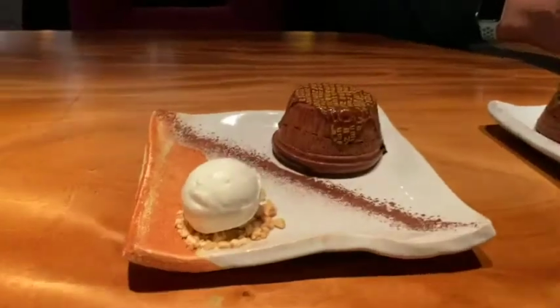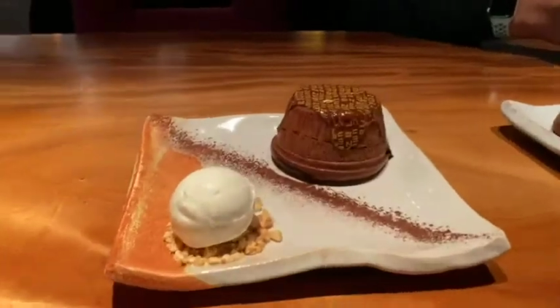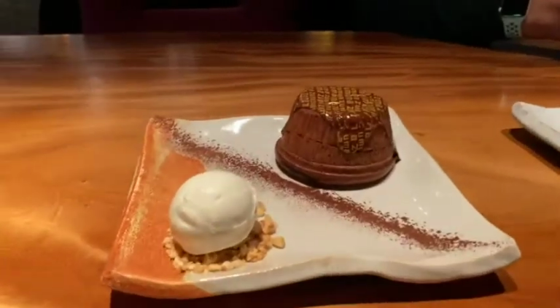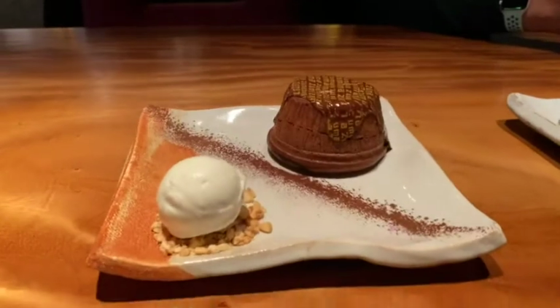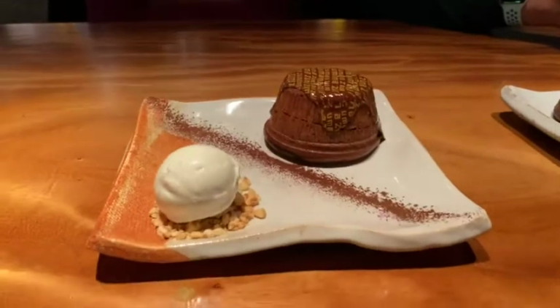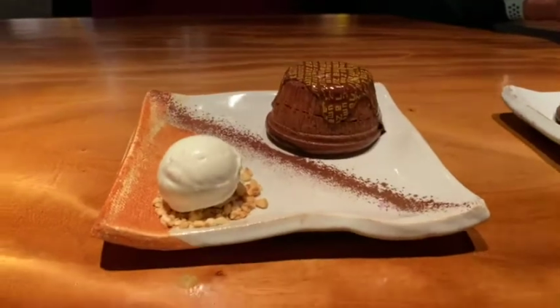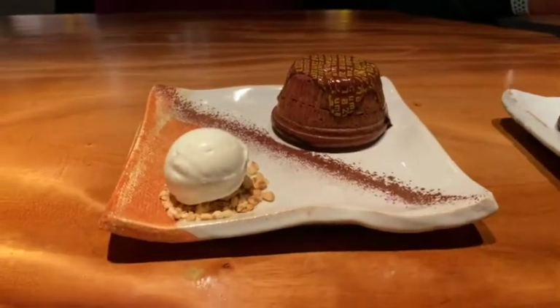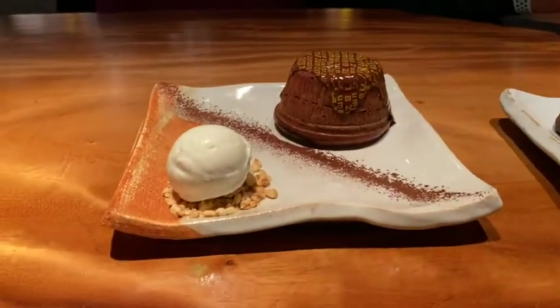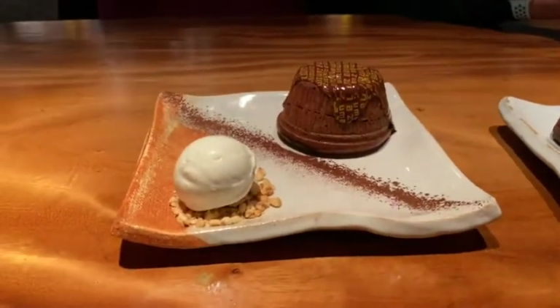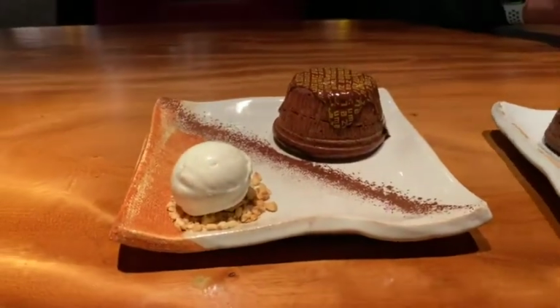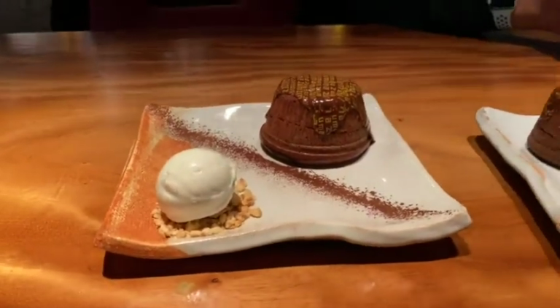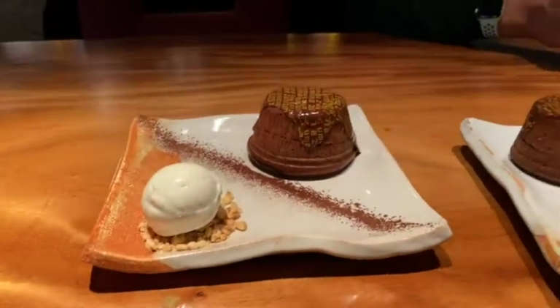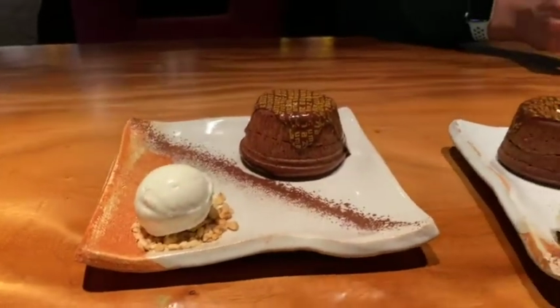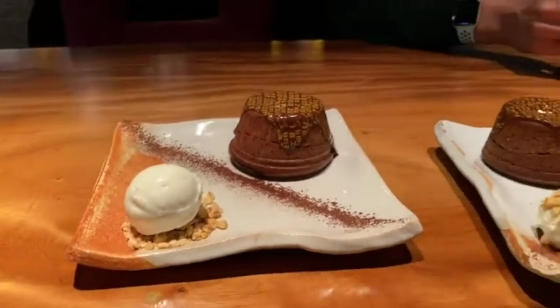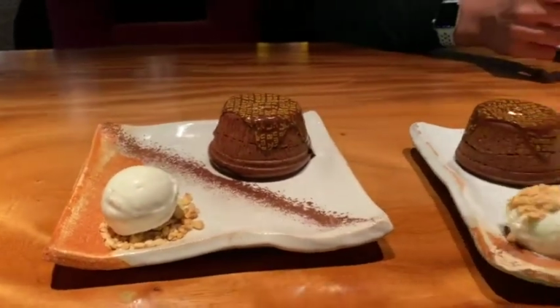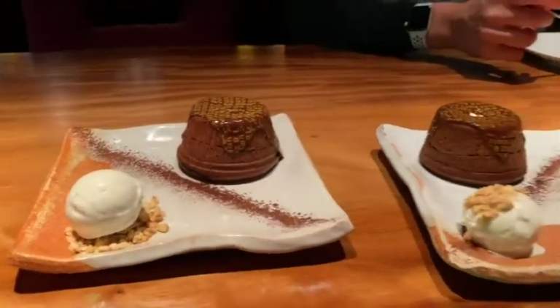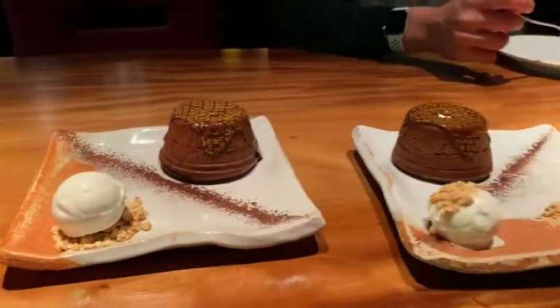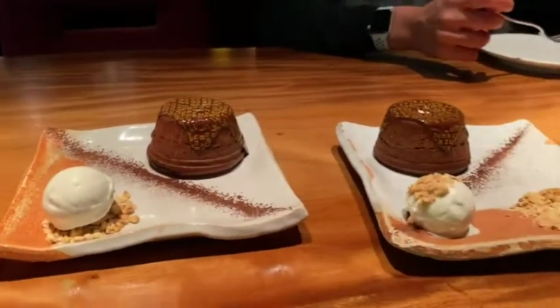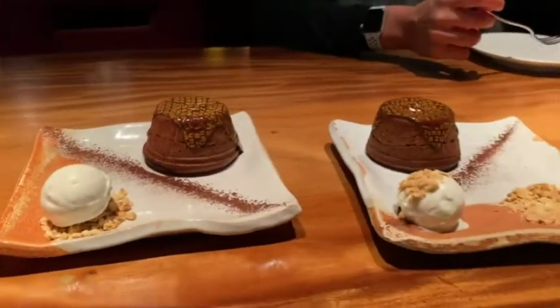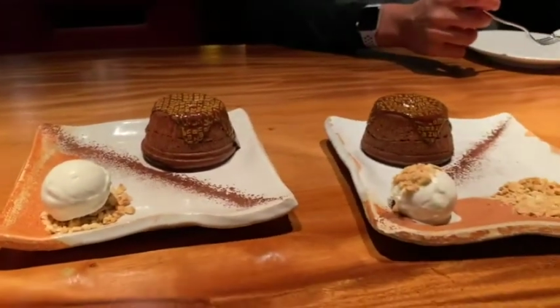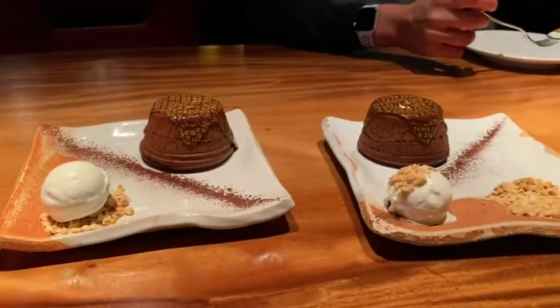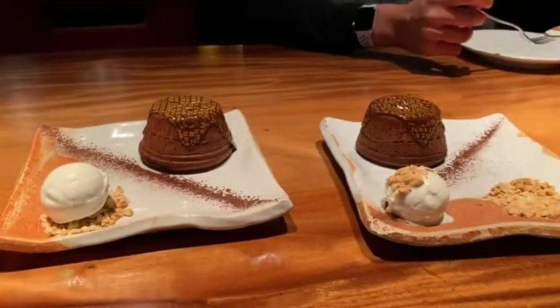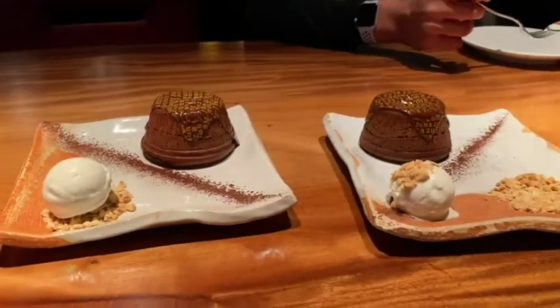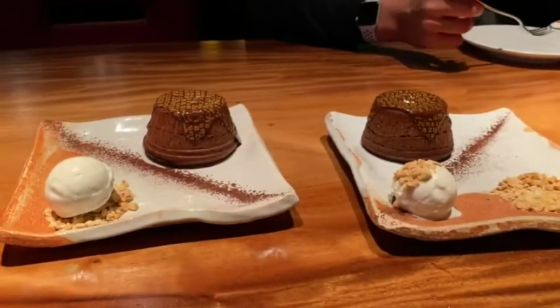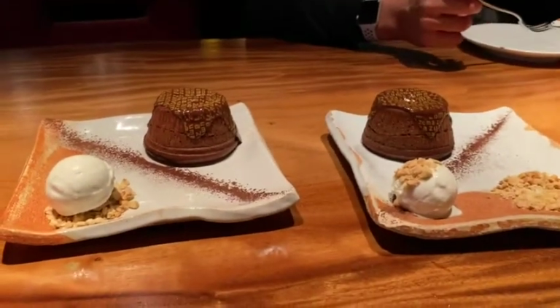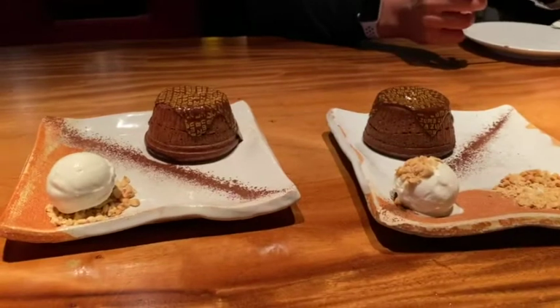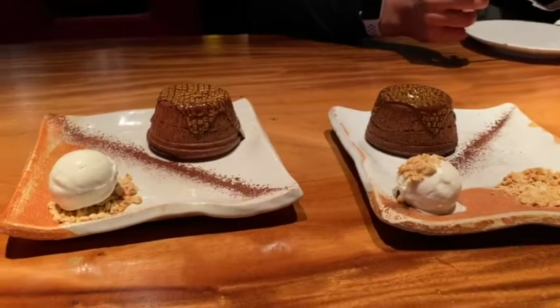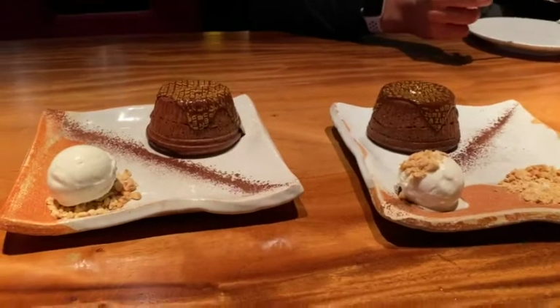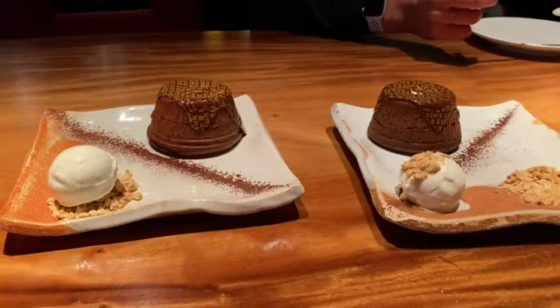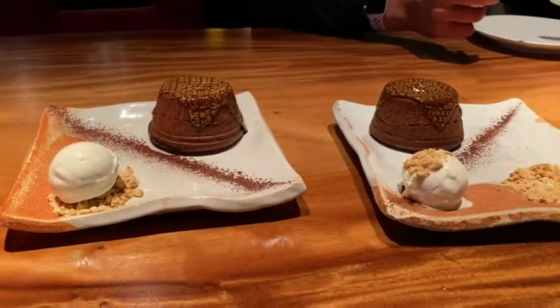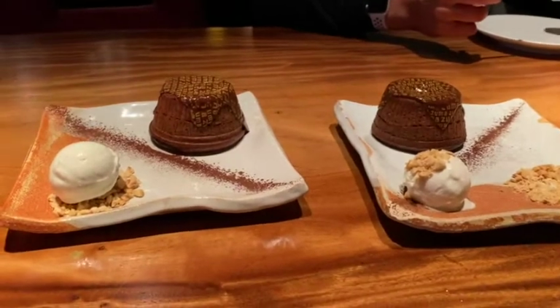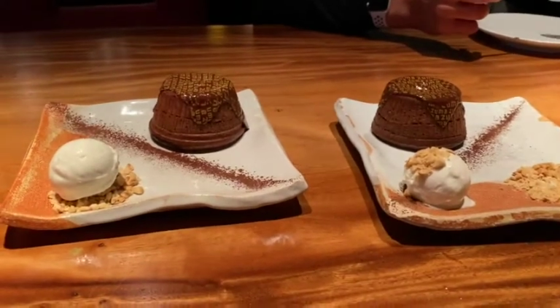This is not even on the menu. You have to ask for it initially. It's probably just the chocolate lava cake near it so far.